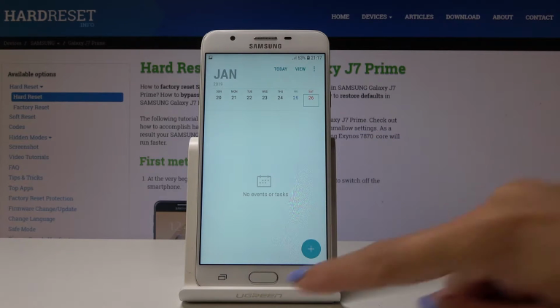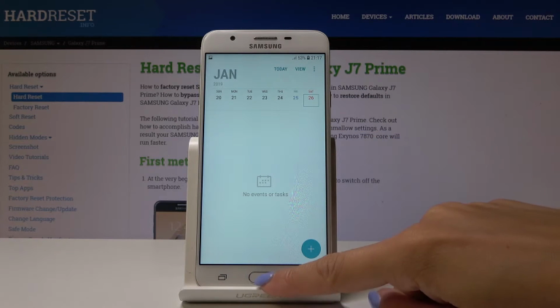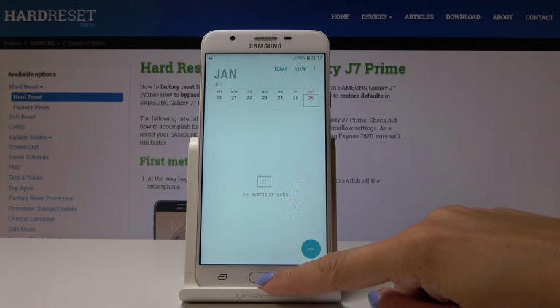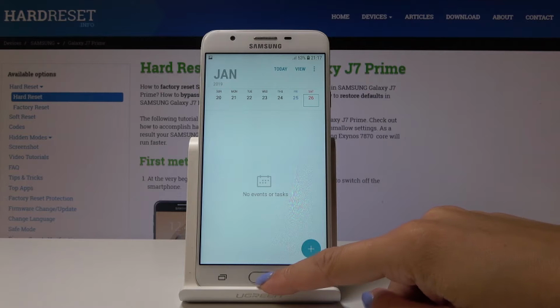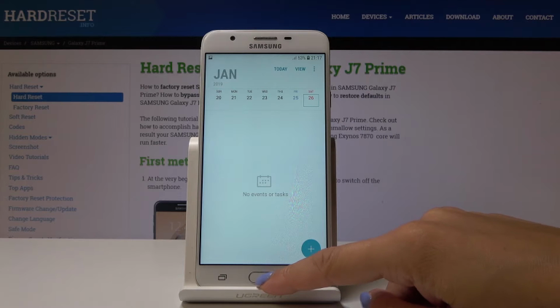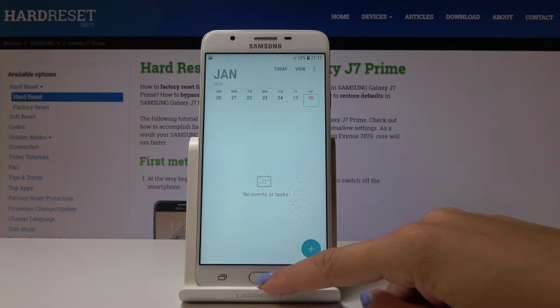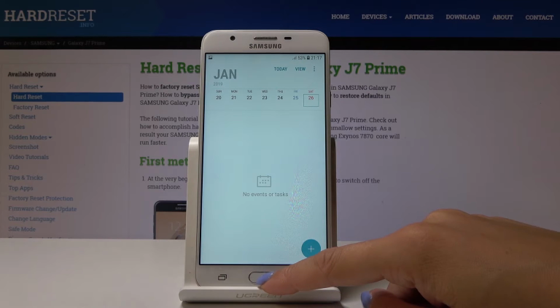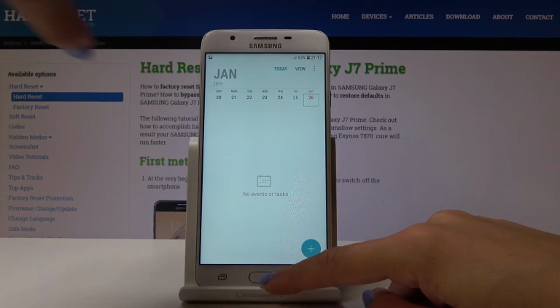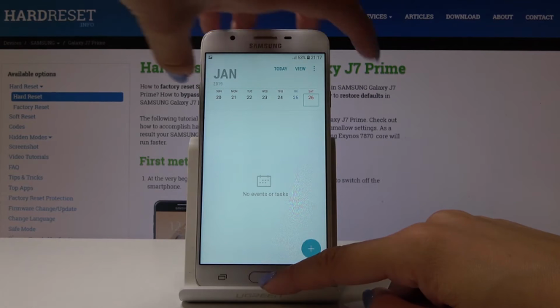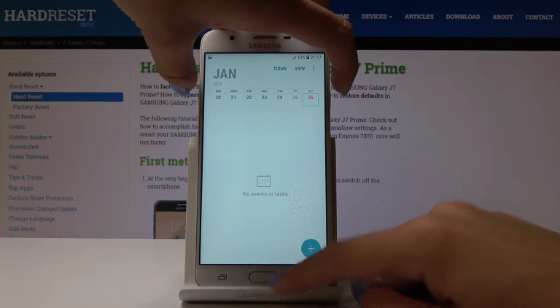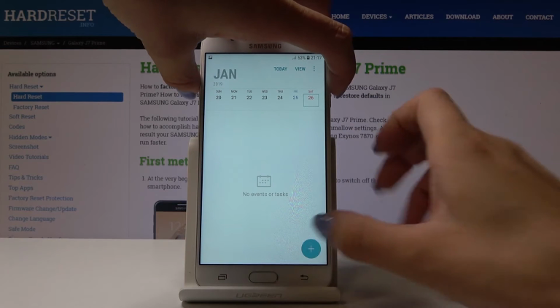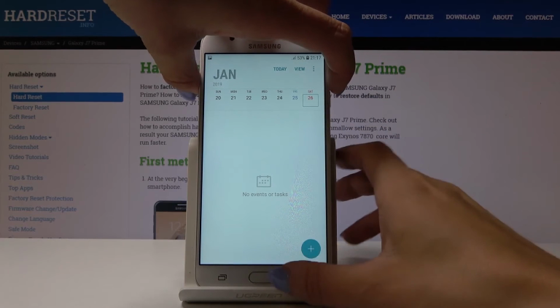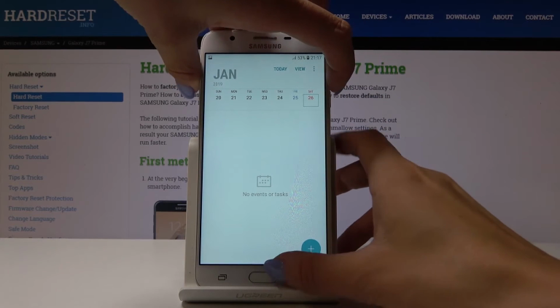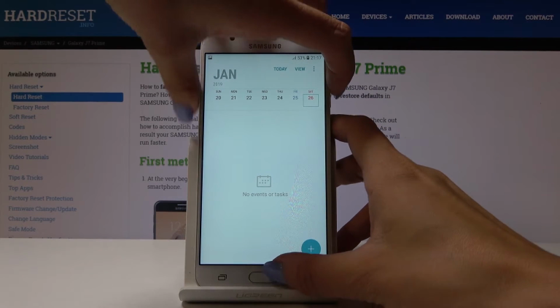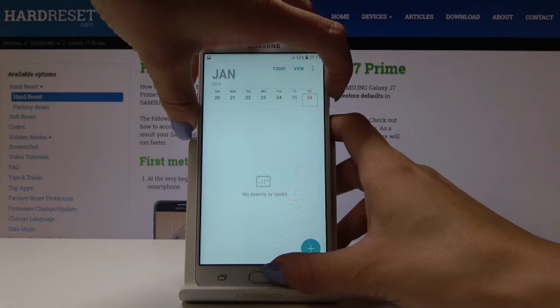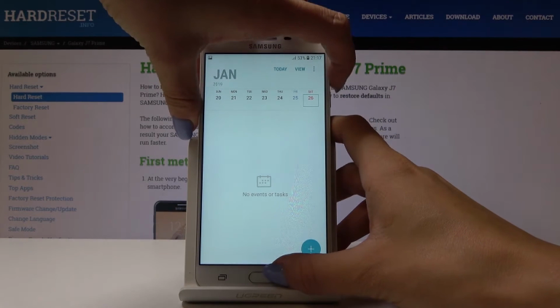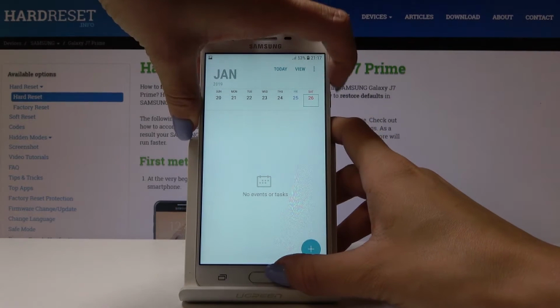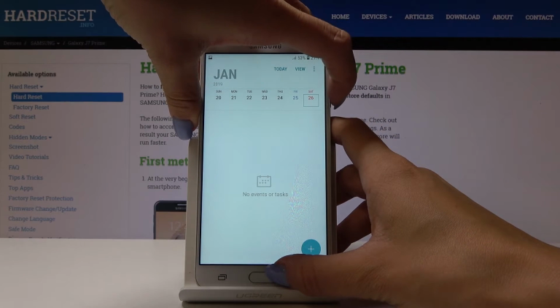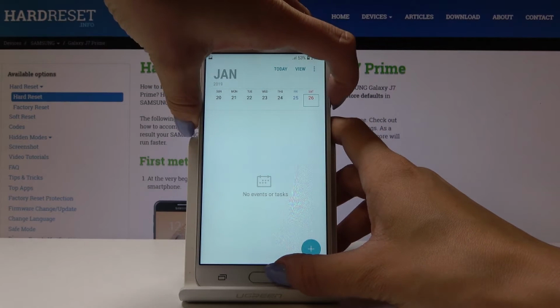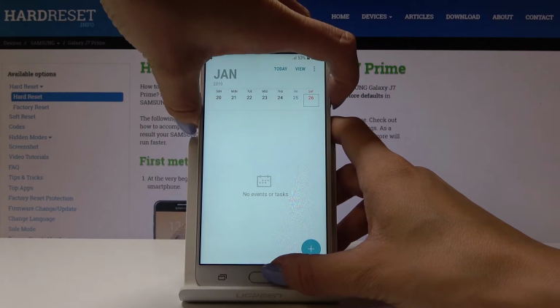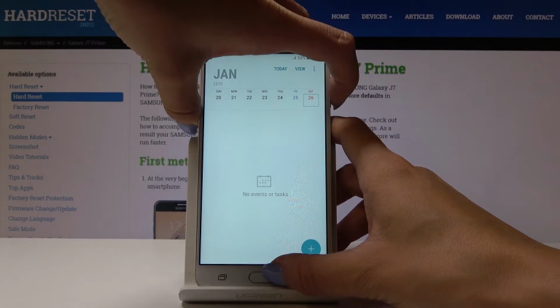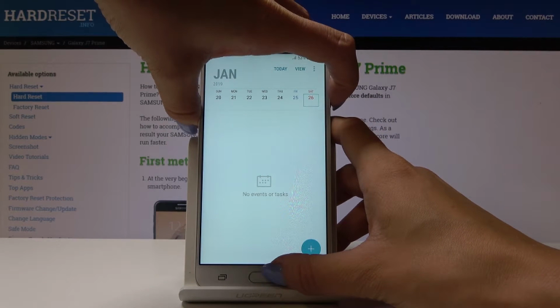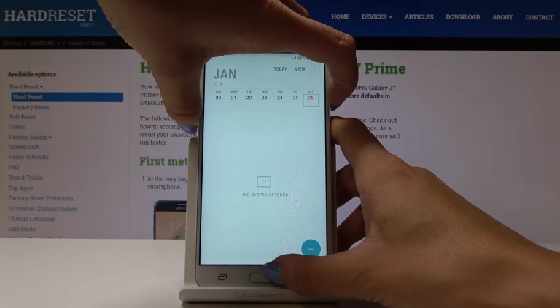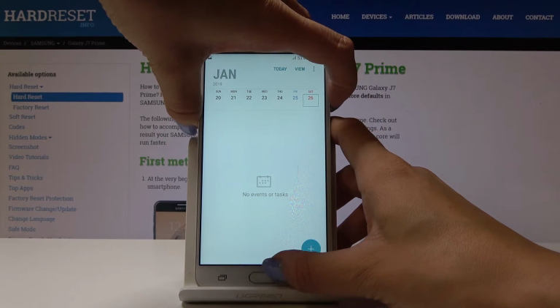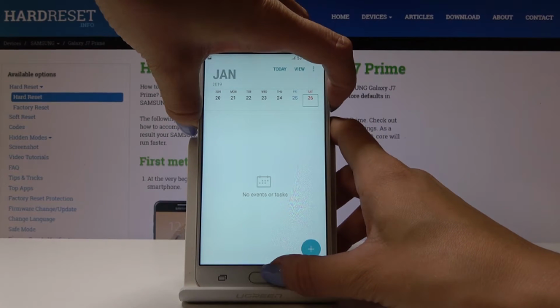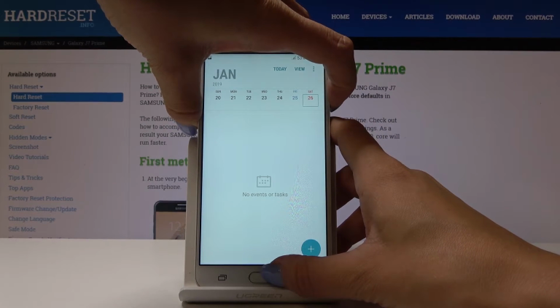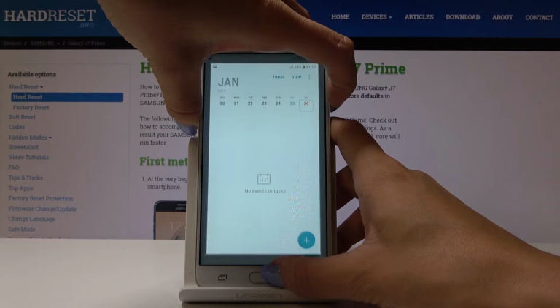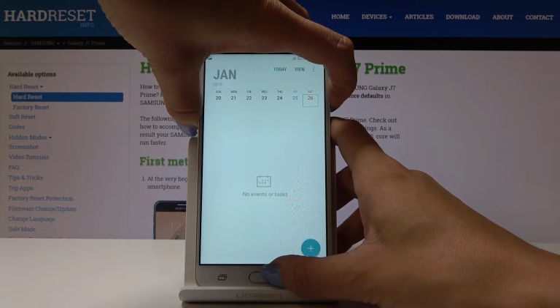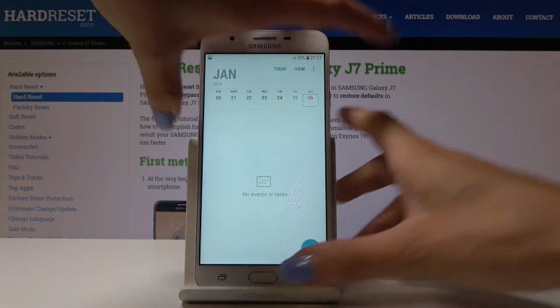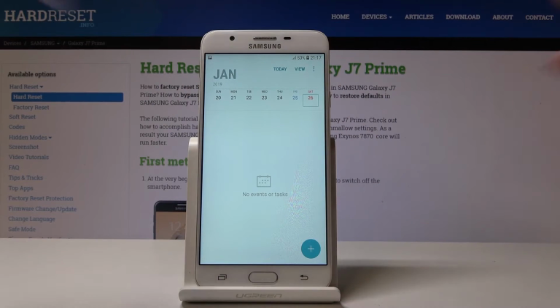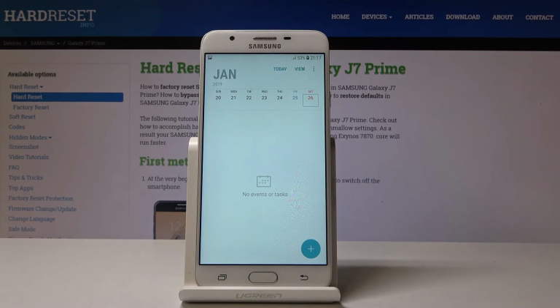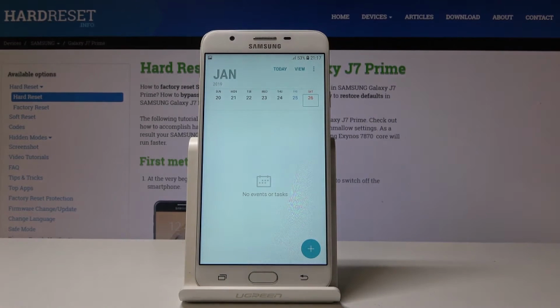Just click the home button and power key all together, hold them for about three seconds, and that's it.